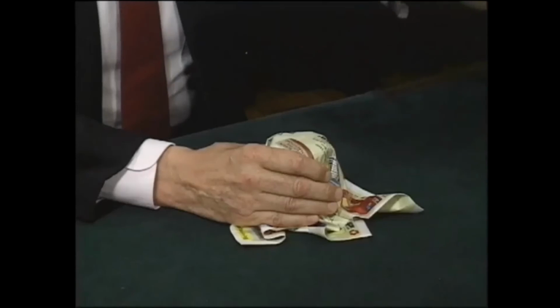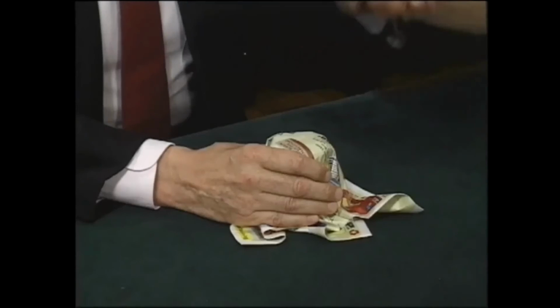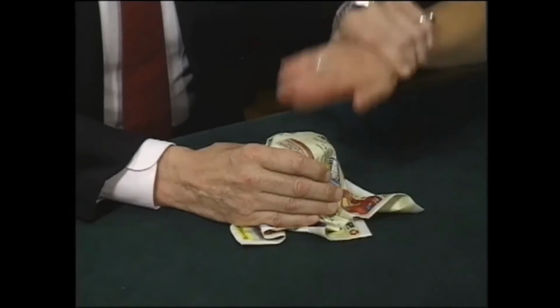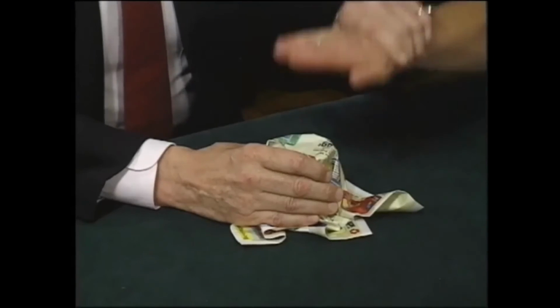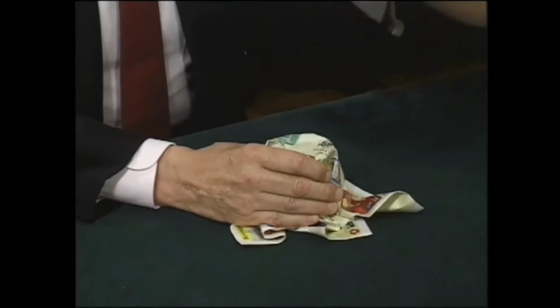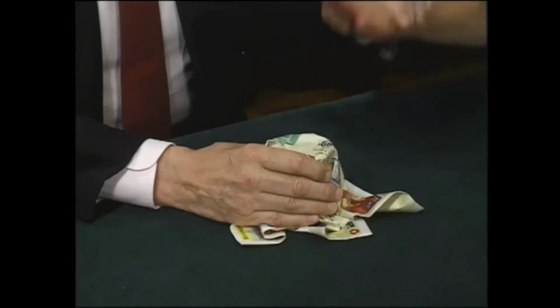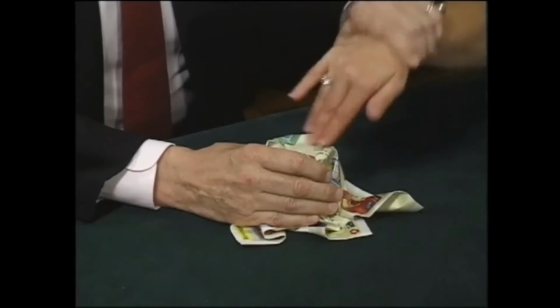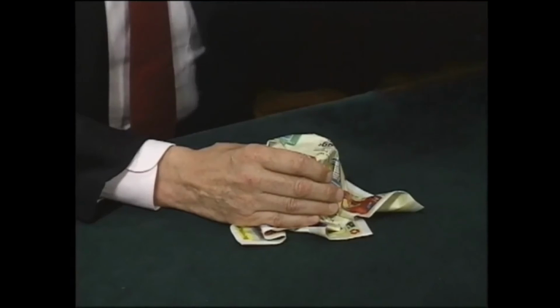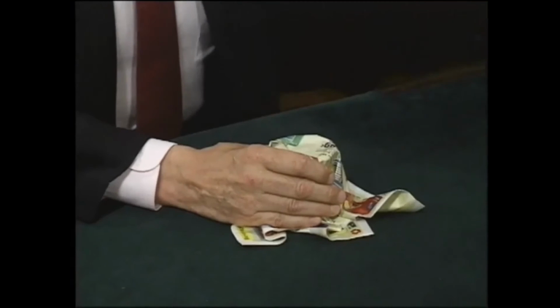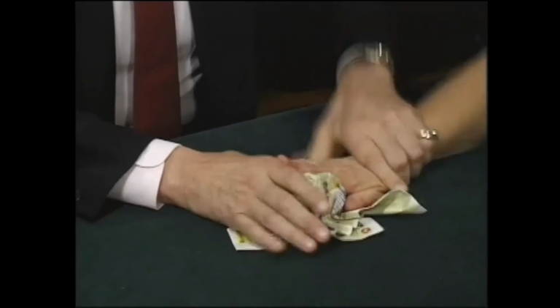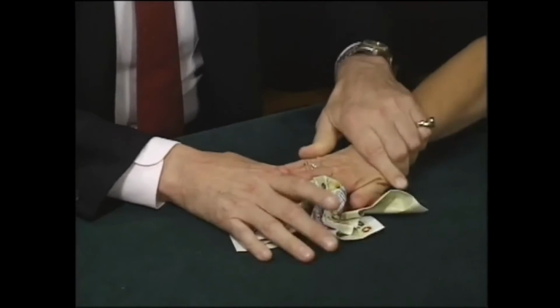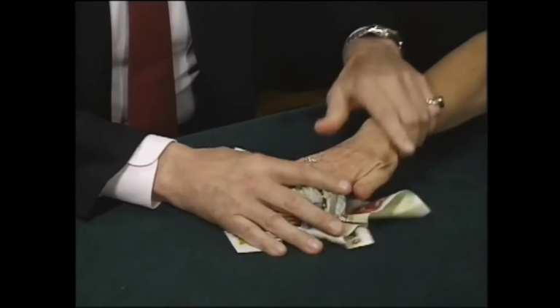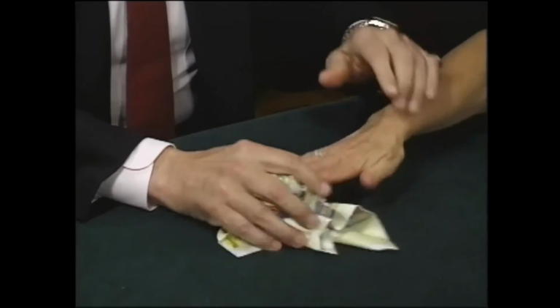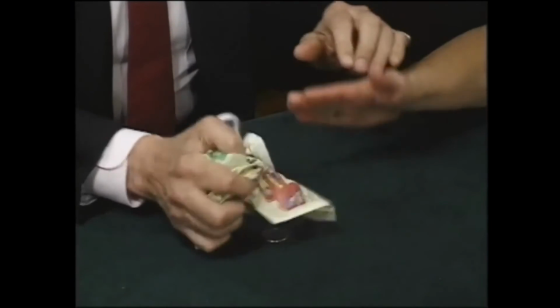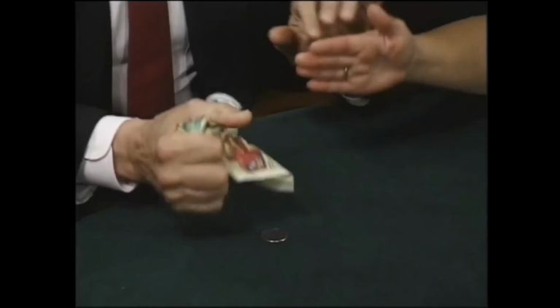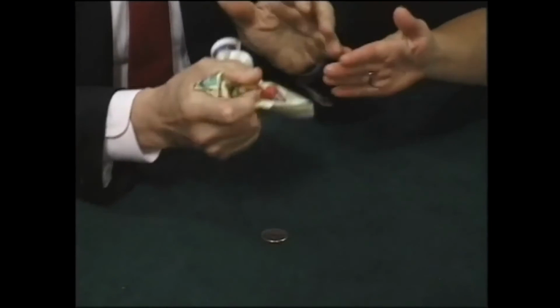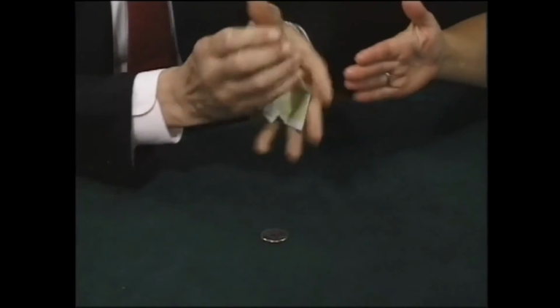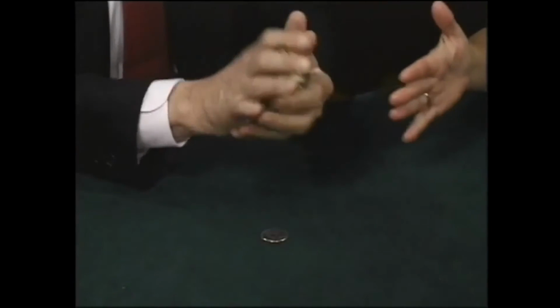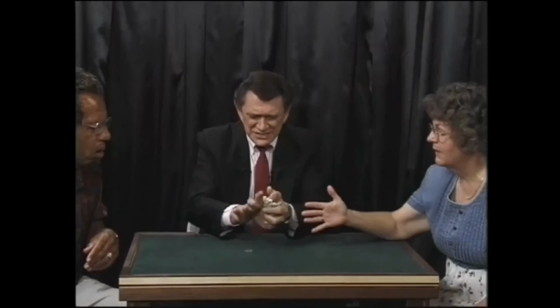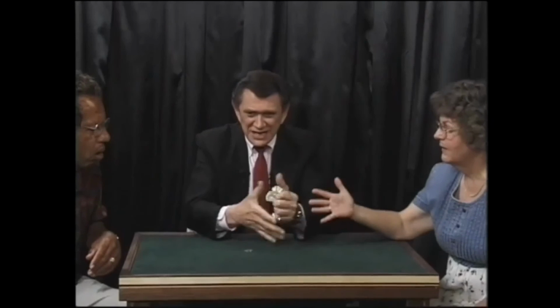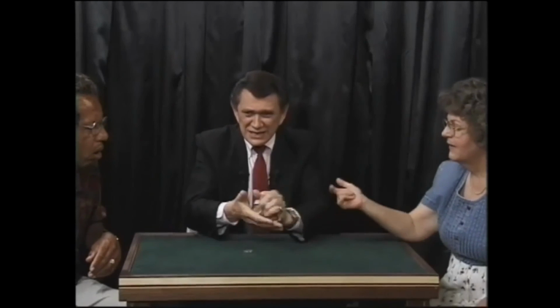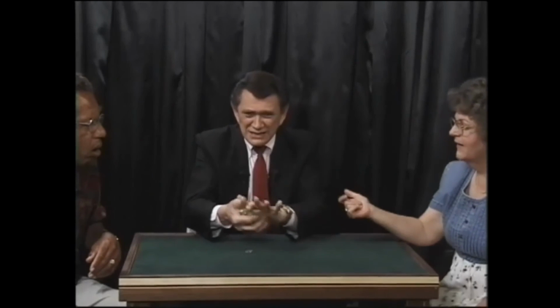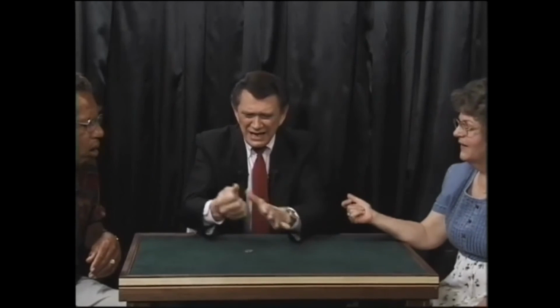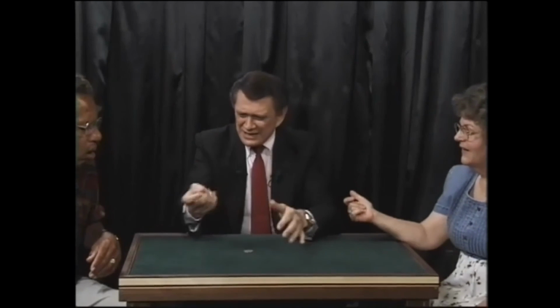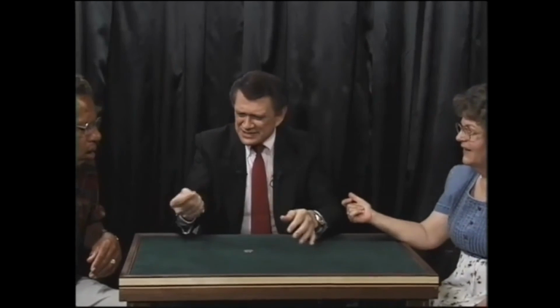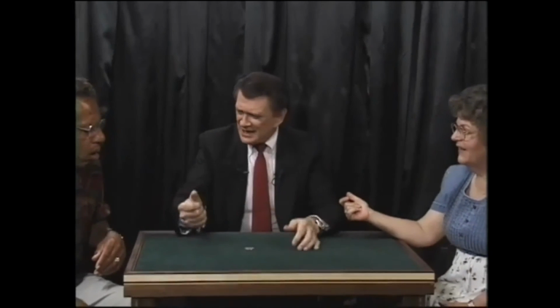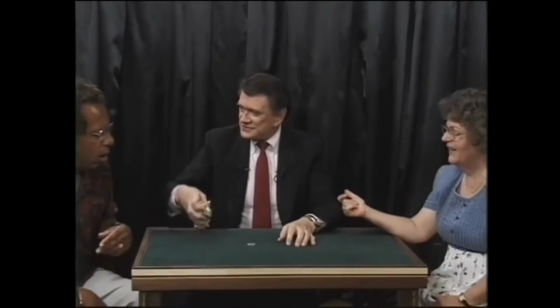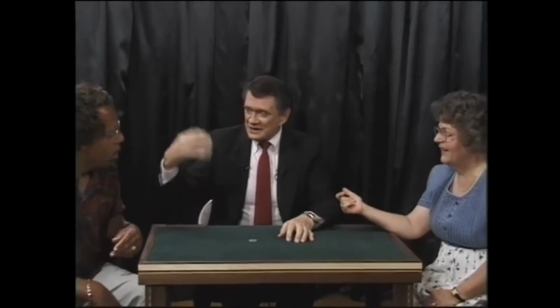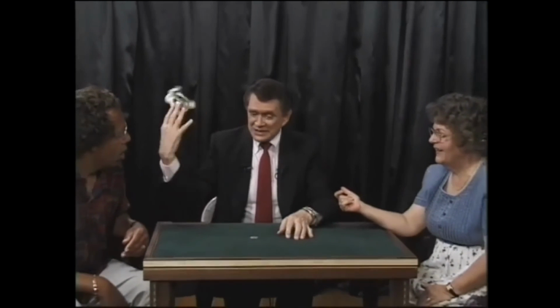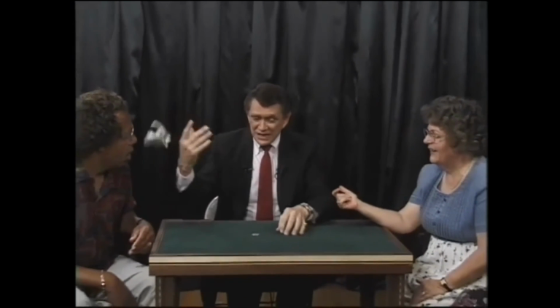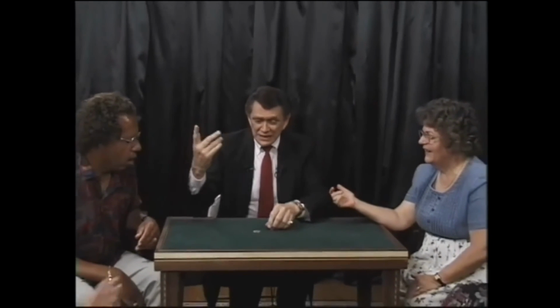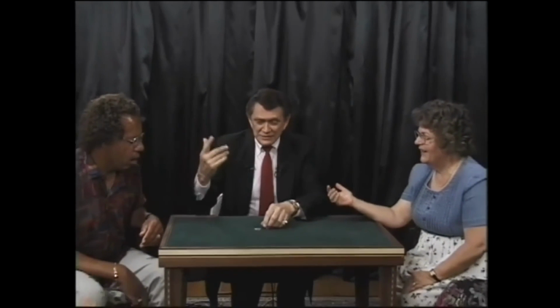One, two, three, go. Oh no, no — not the glass! Not the glass, guys. The glass. No.